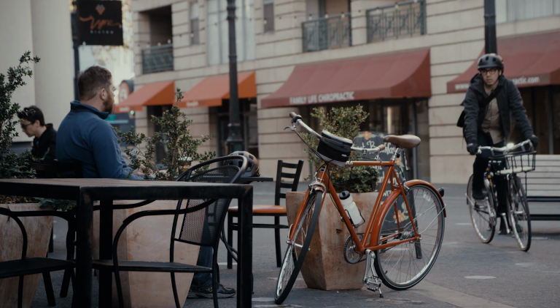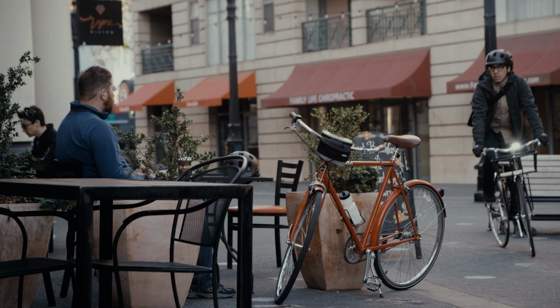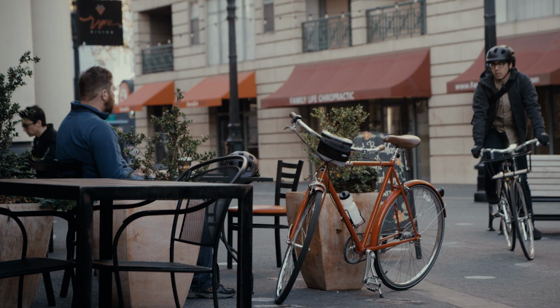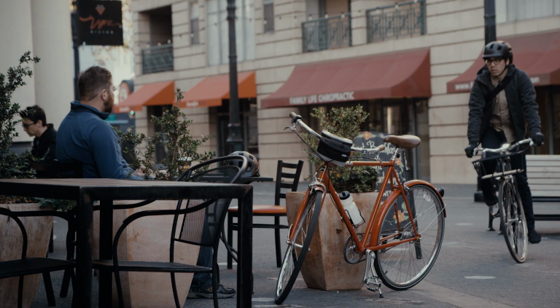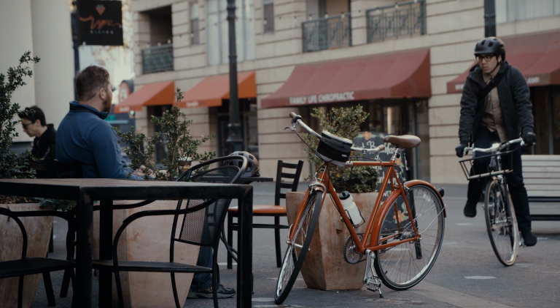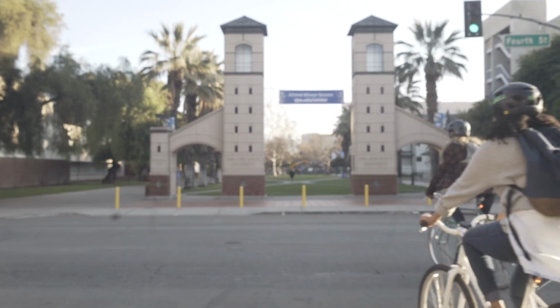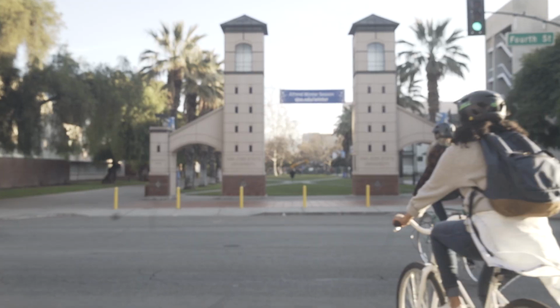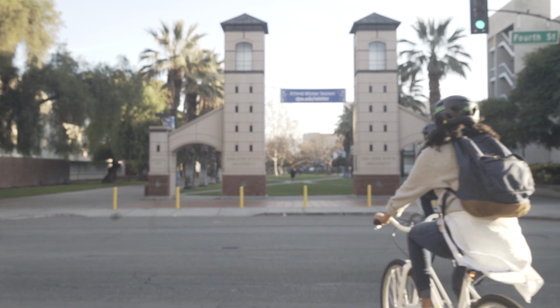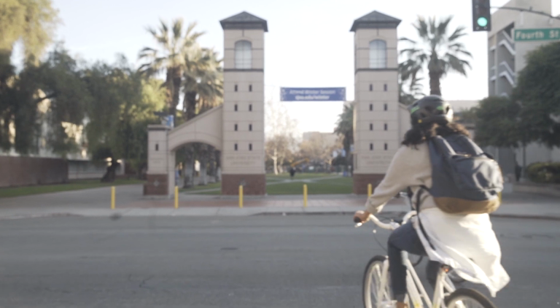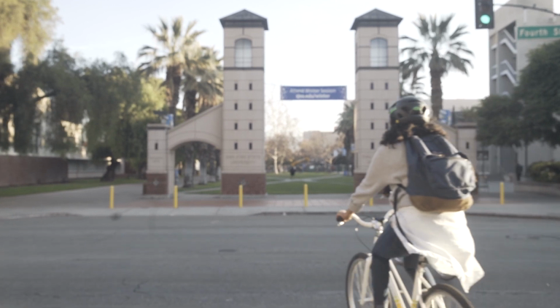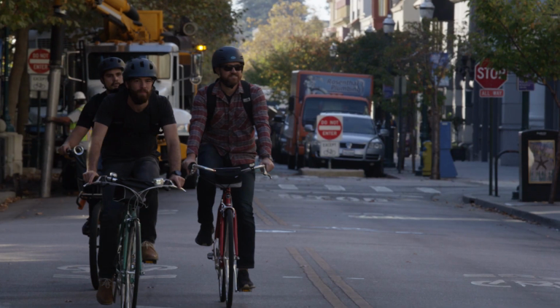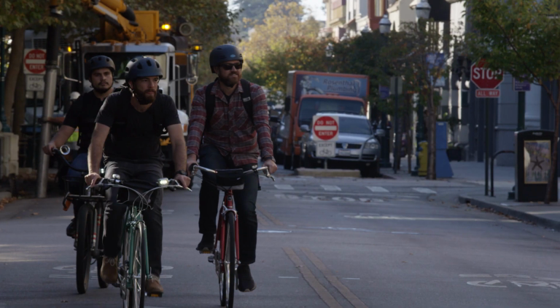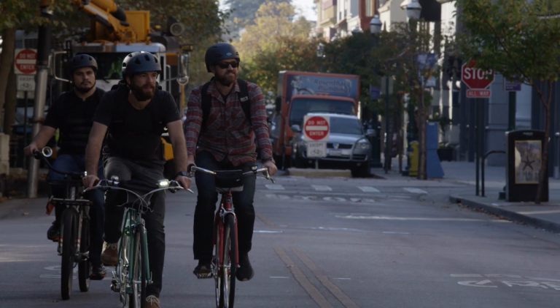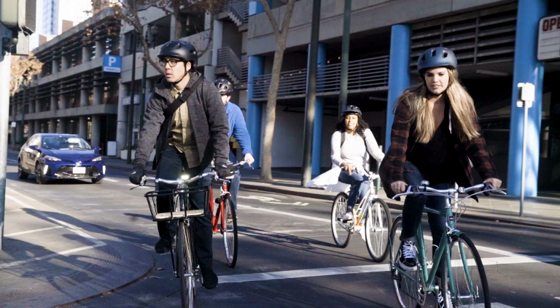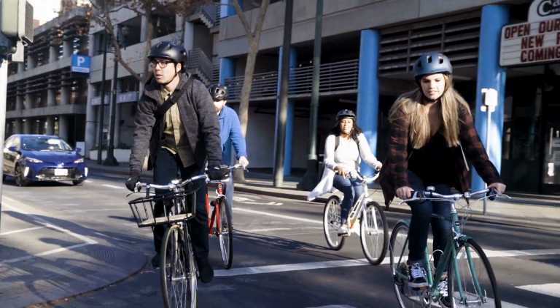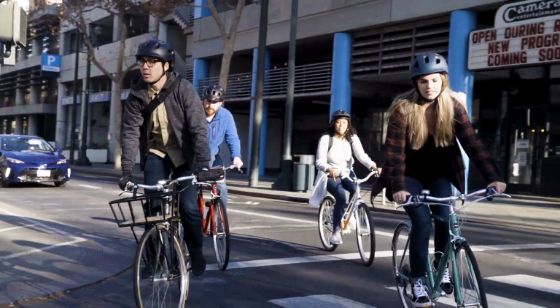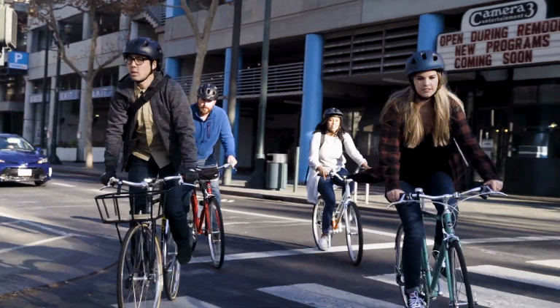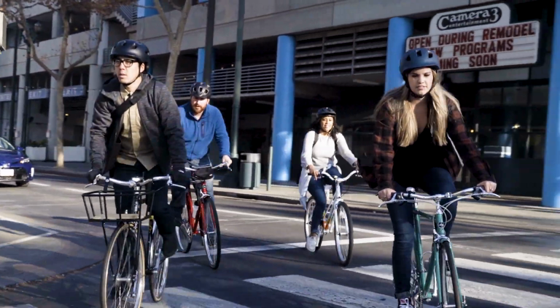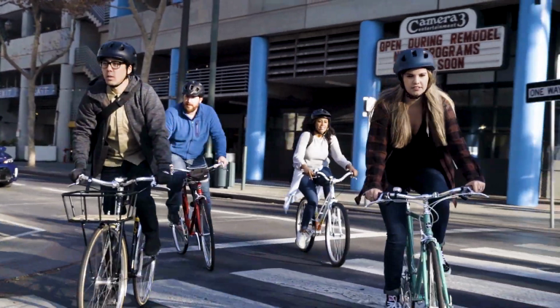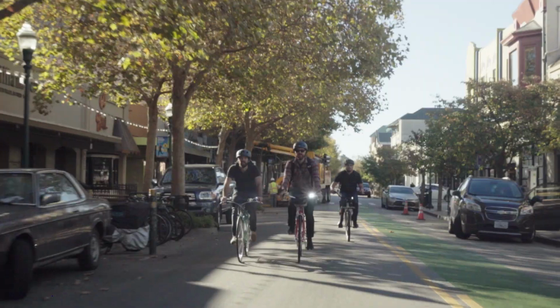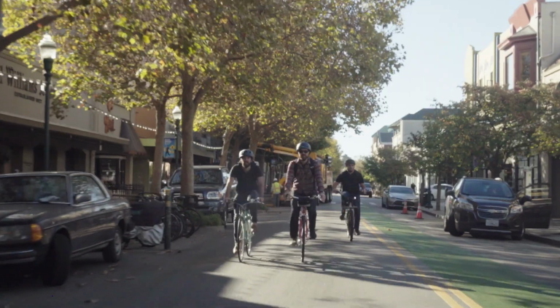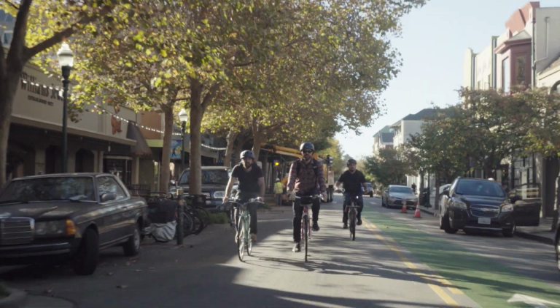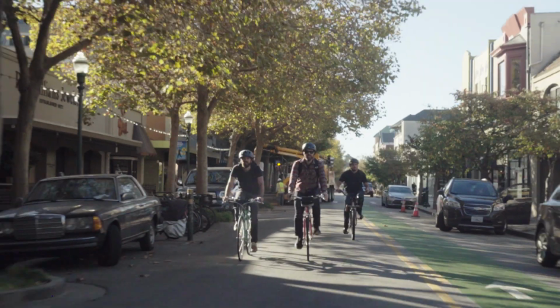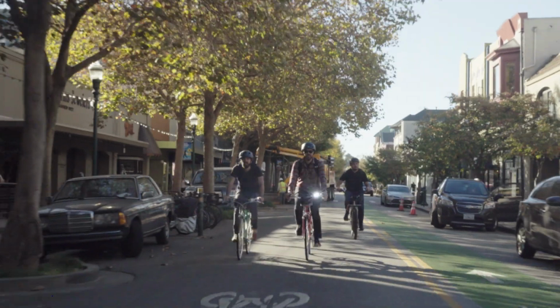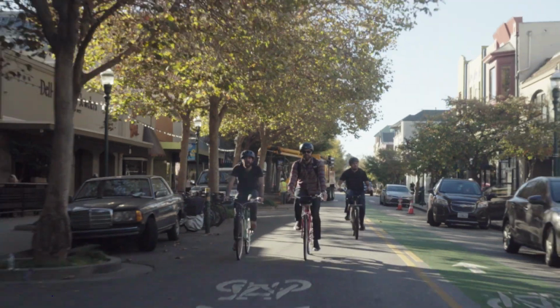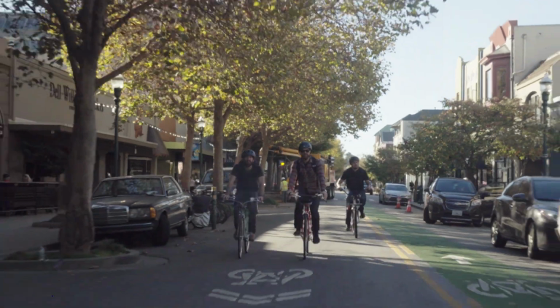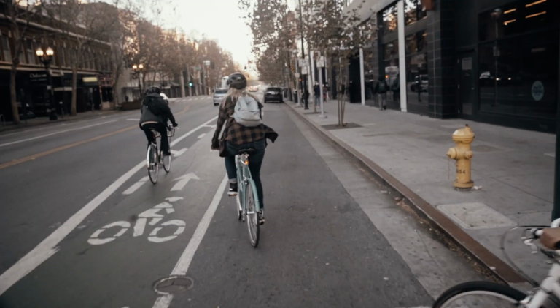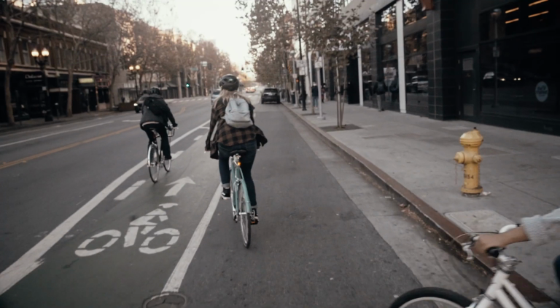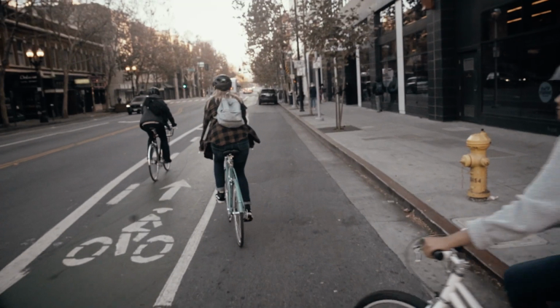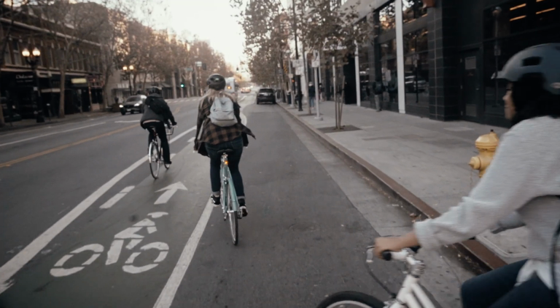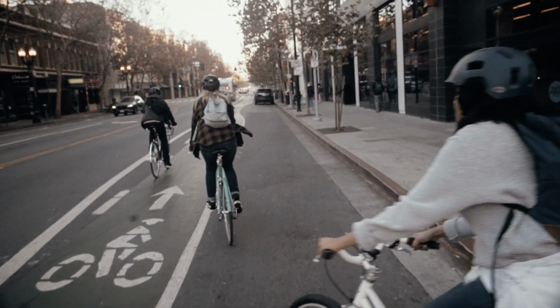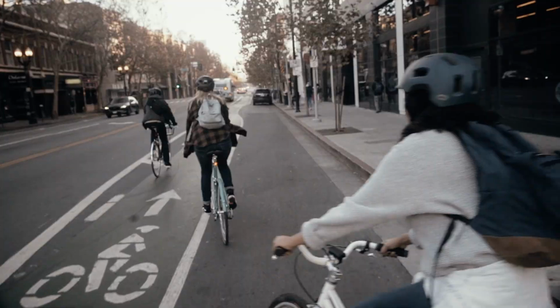Around the corner, trip to school, work commute — wherever you need to go. Arrive with confidence in the new Bell Ripley.